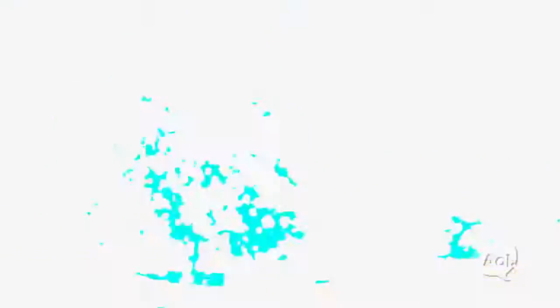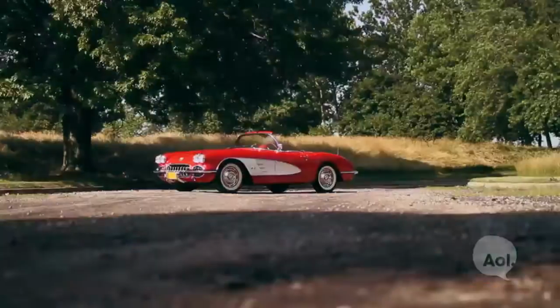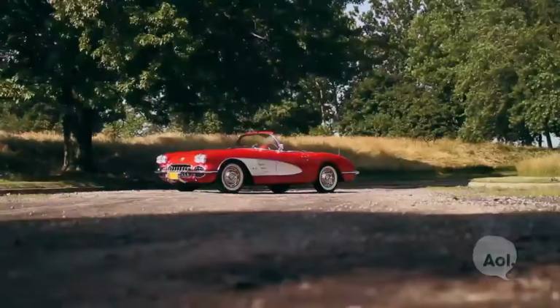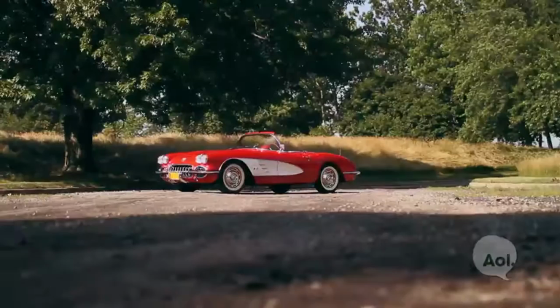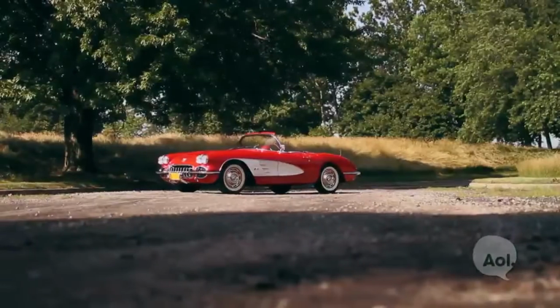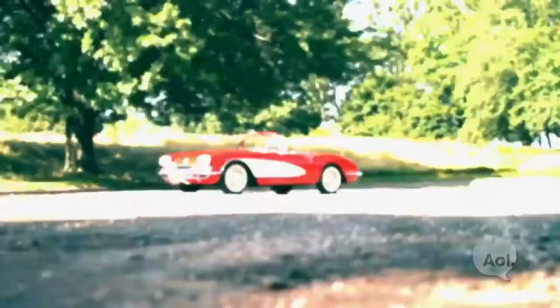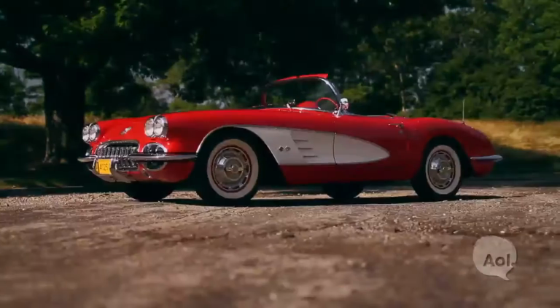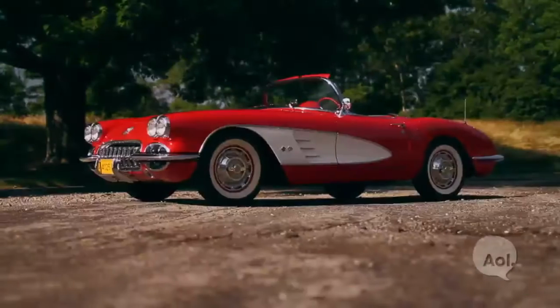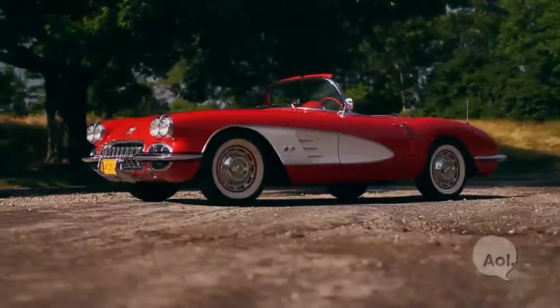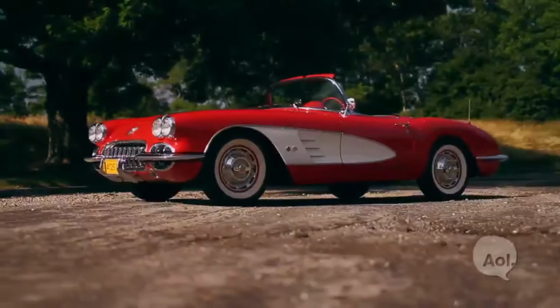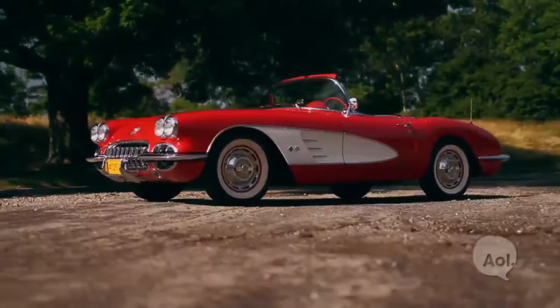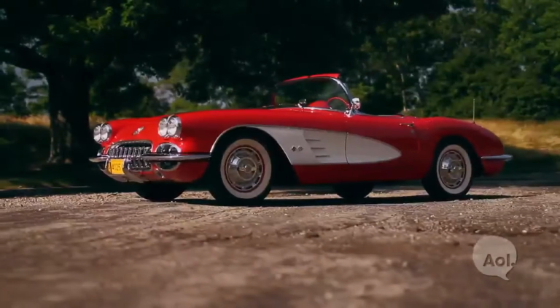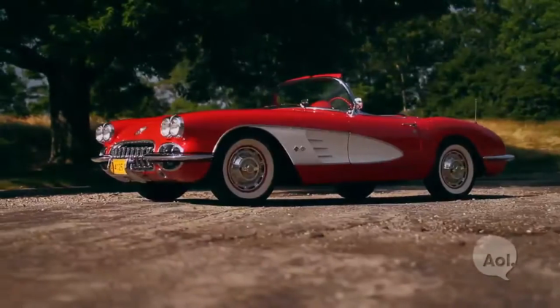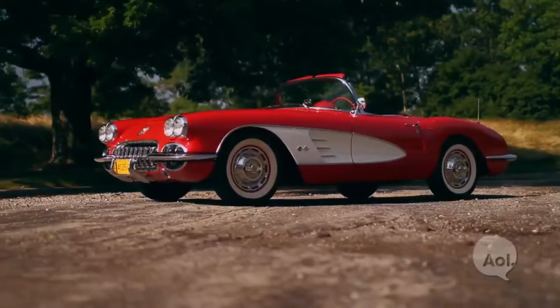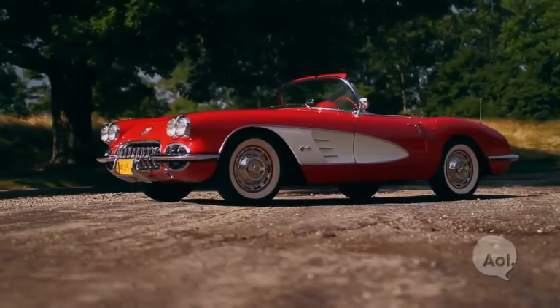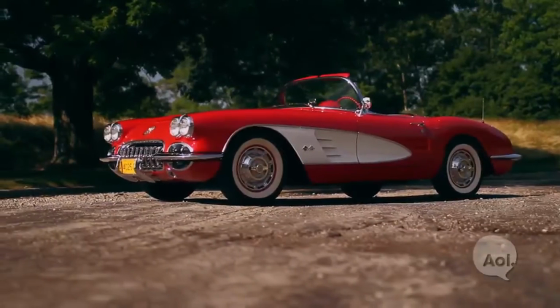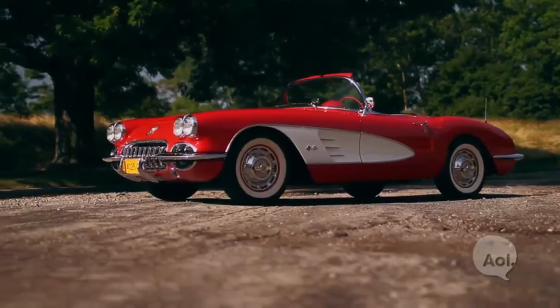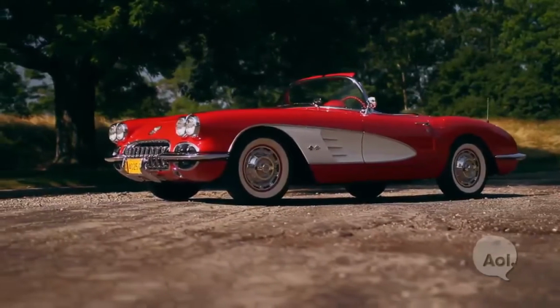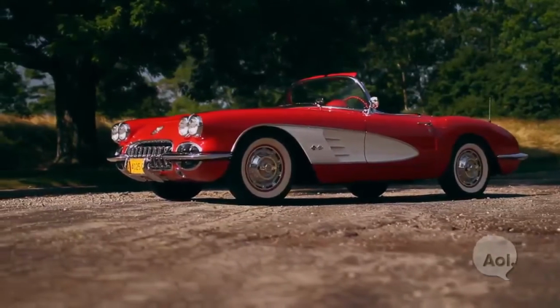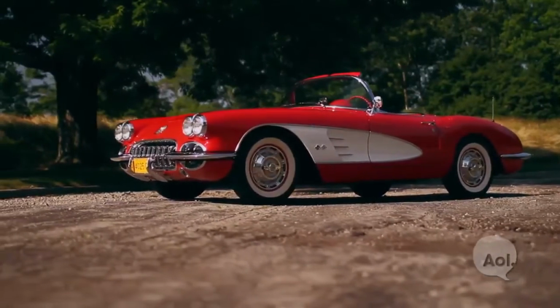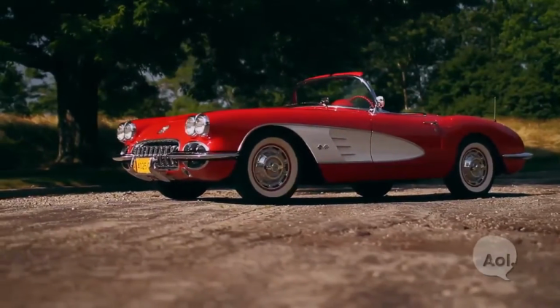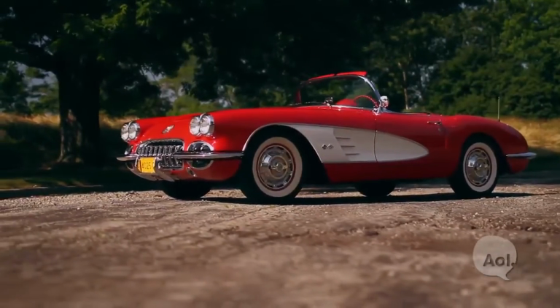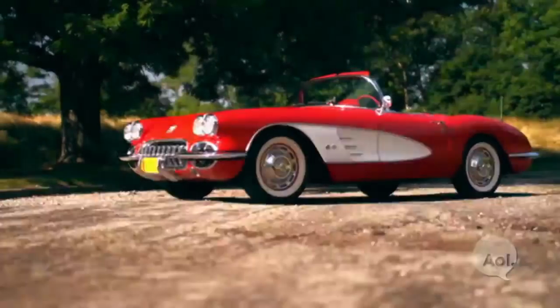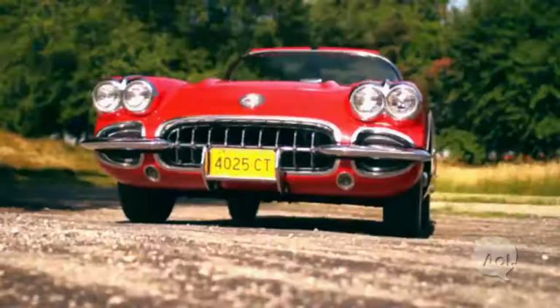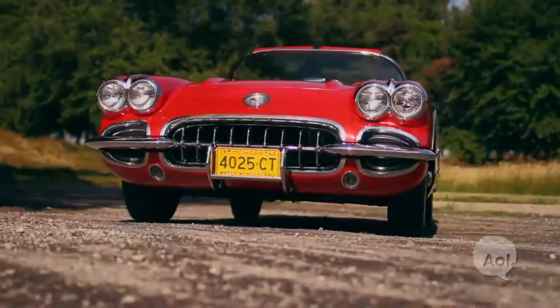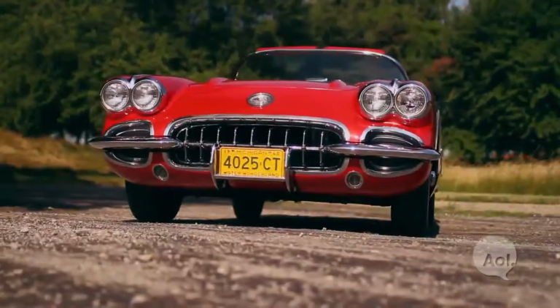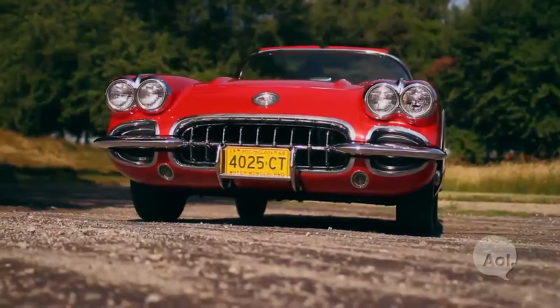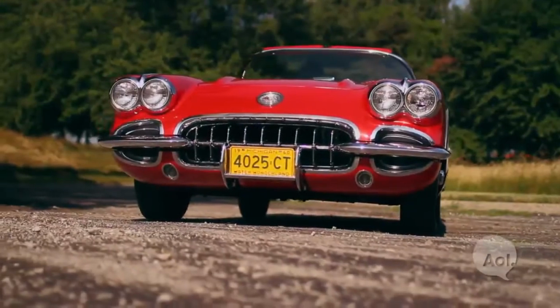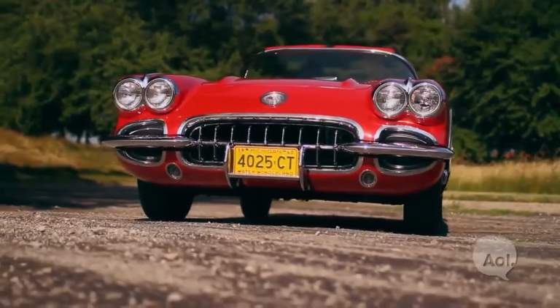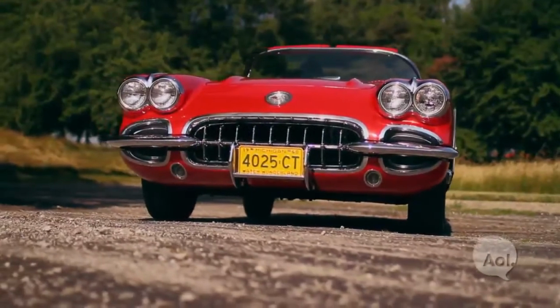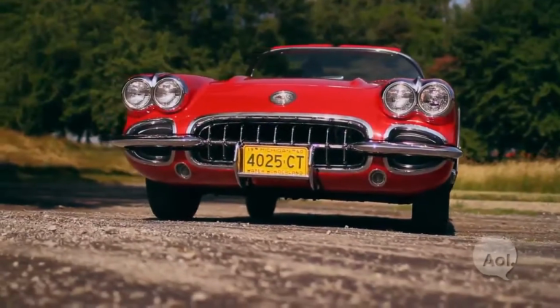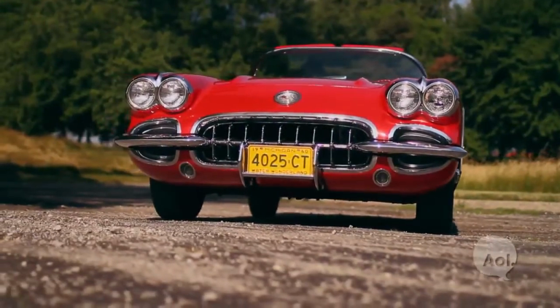It was America's first real sports car, and though it's more than 50 years old, not a whole lot has changed.